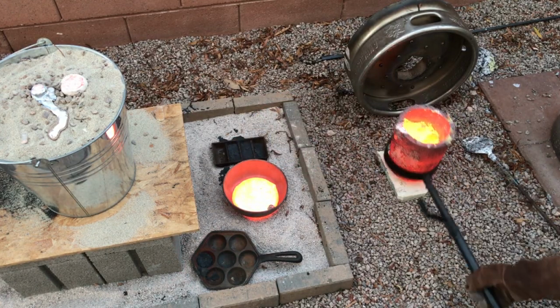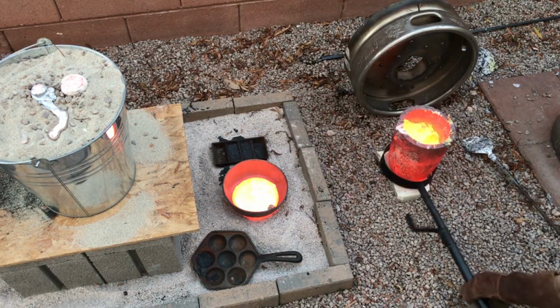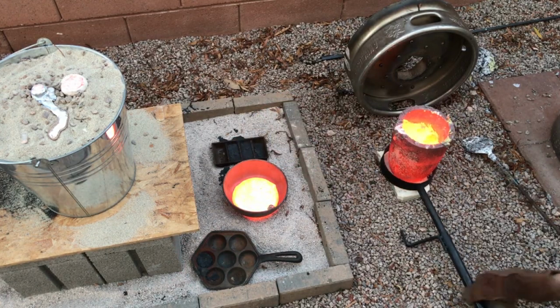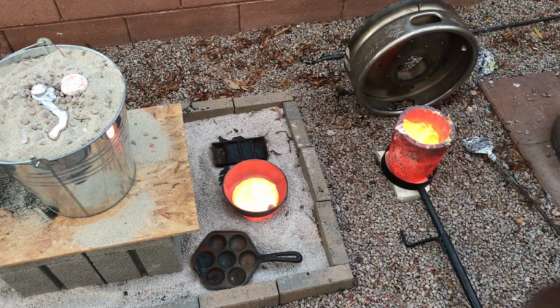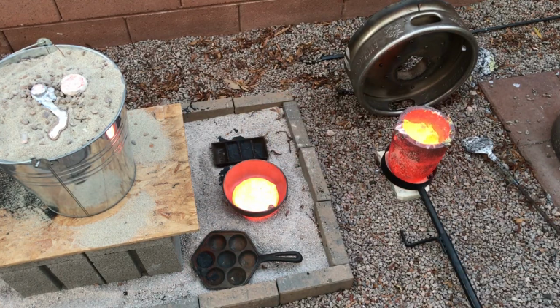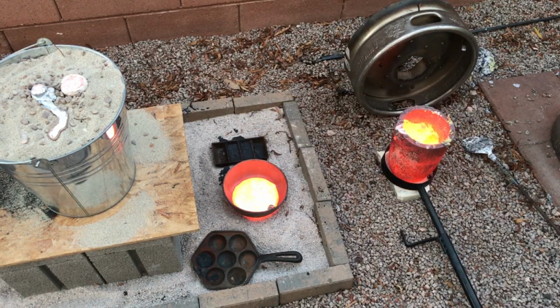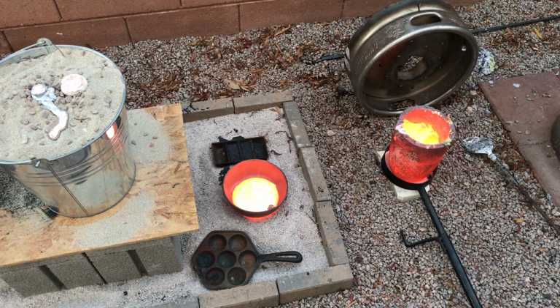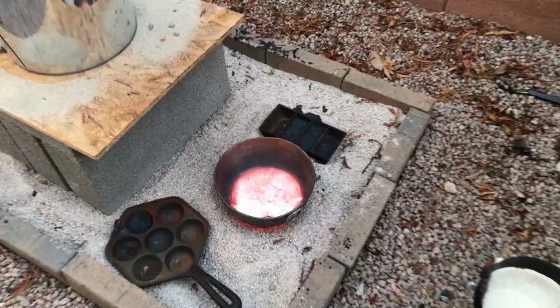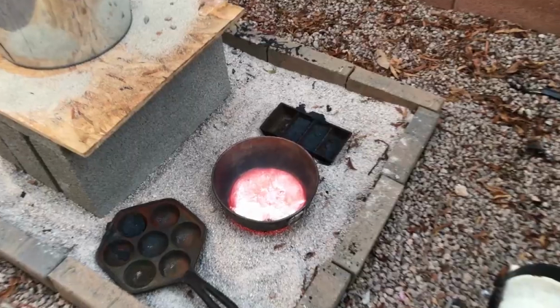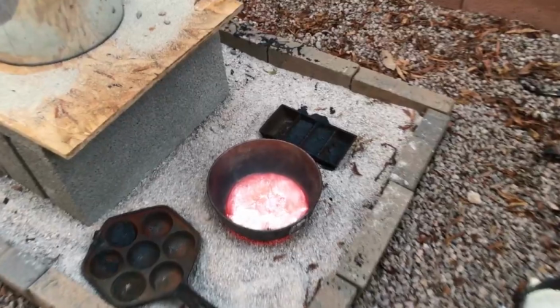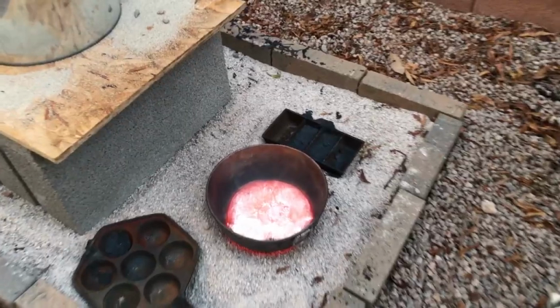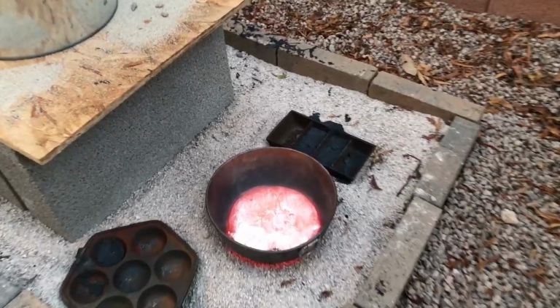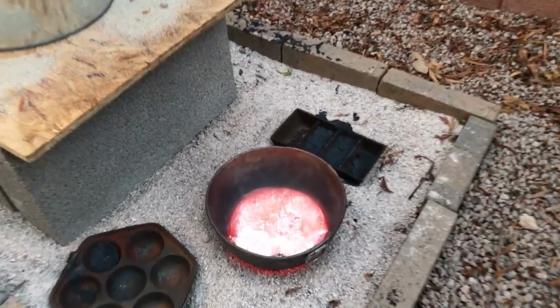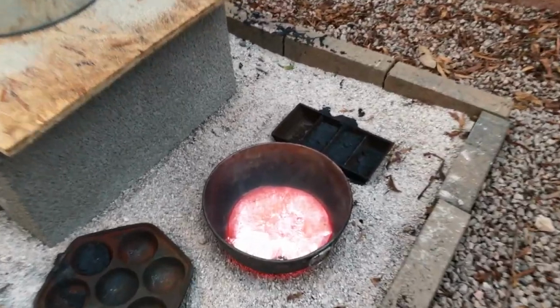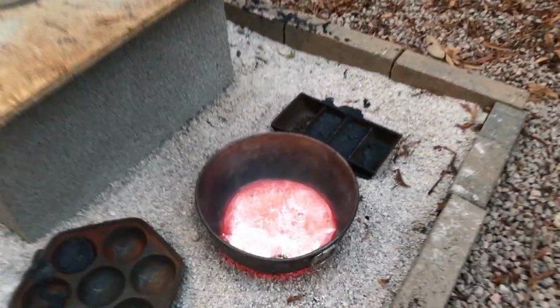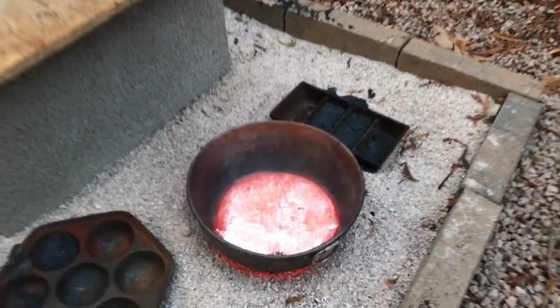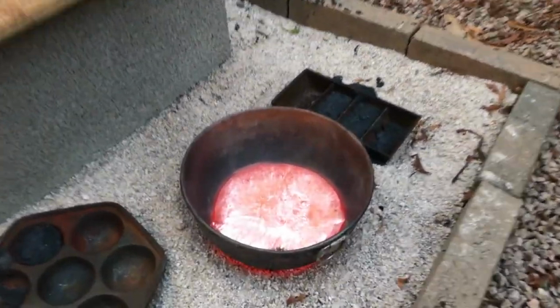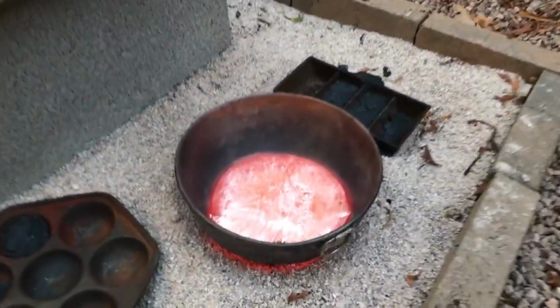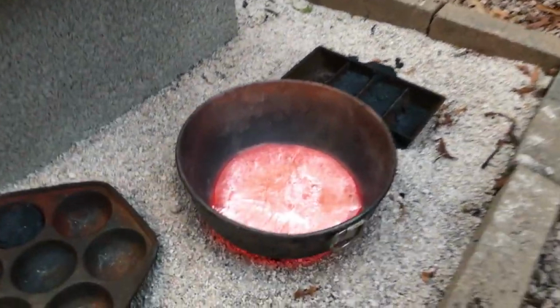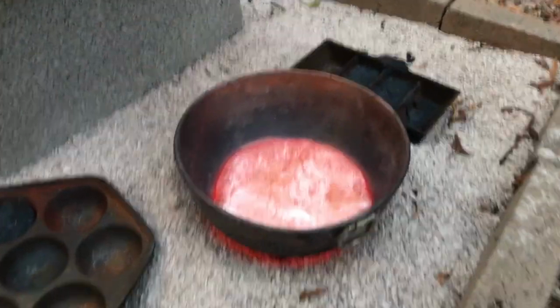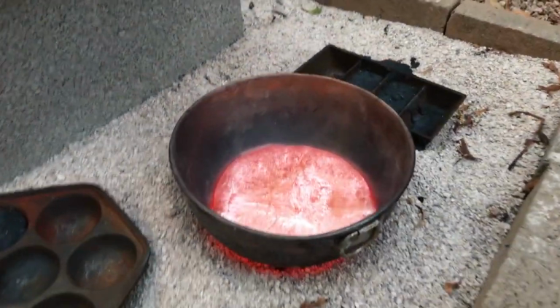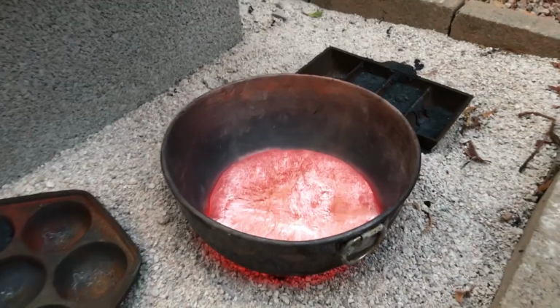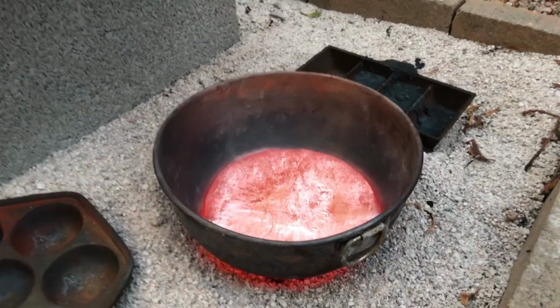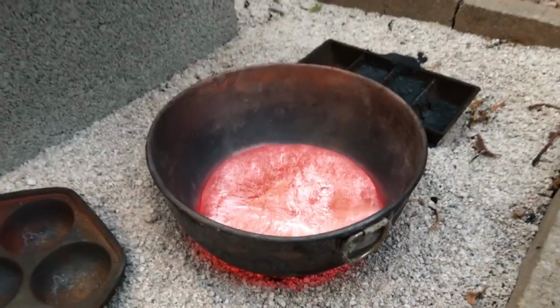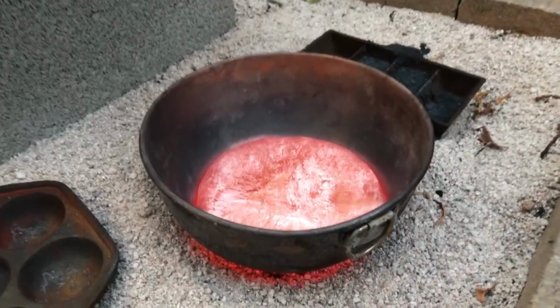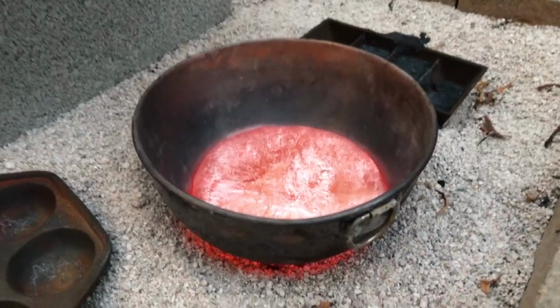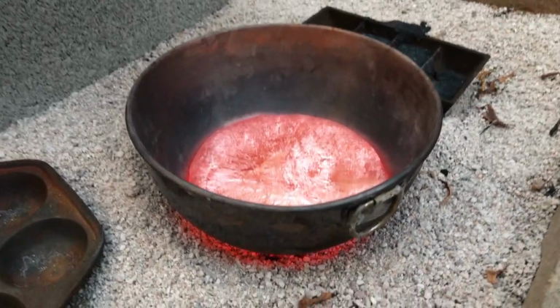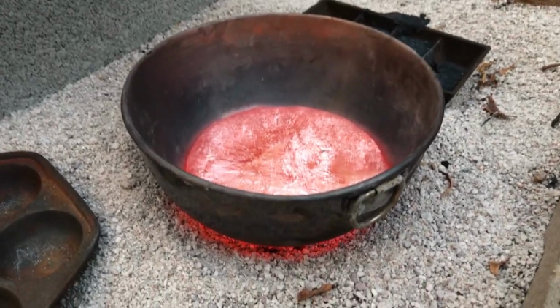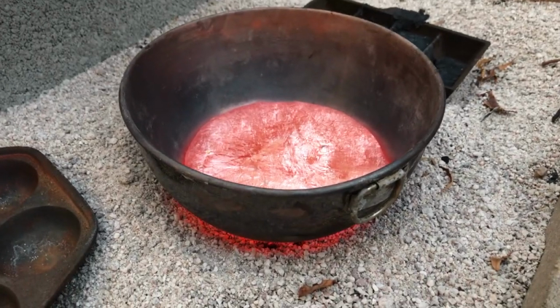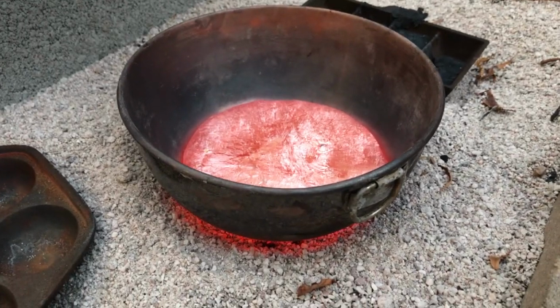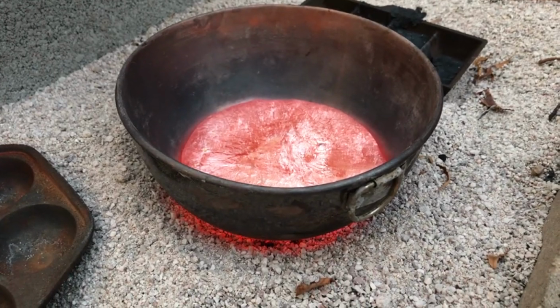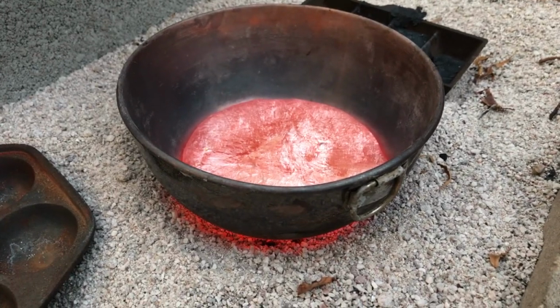I let the mold cool overnight. The next morning I pulled it out of the sand and started breaking off the shell to see what I ended up with.